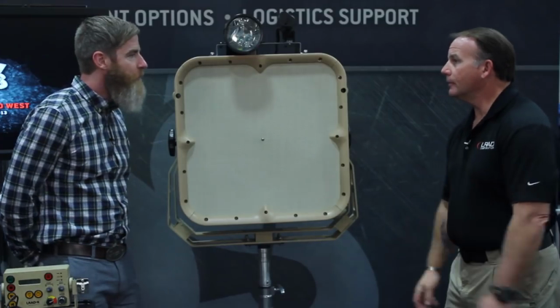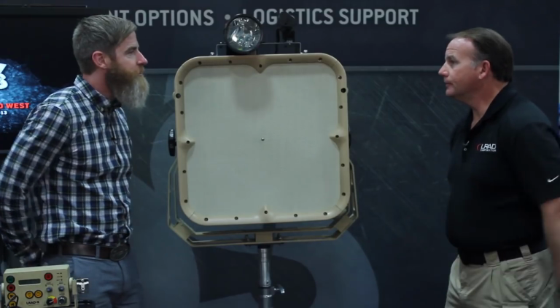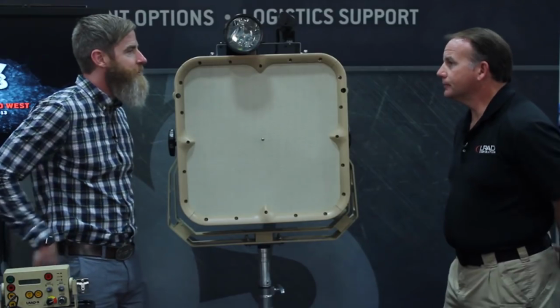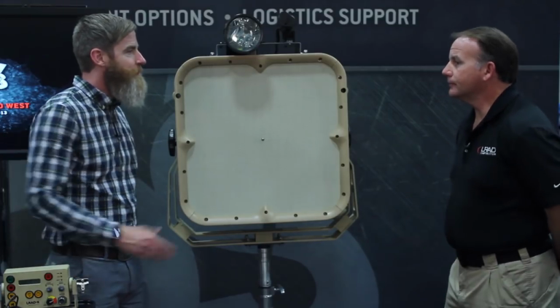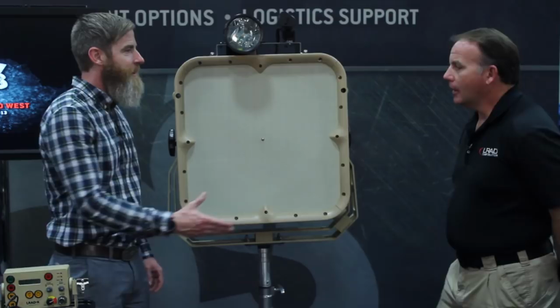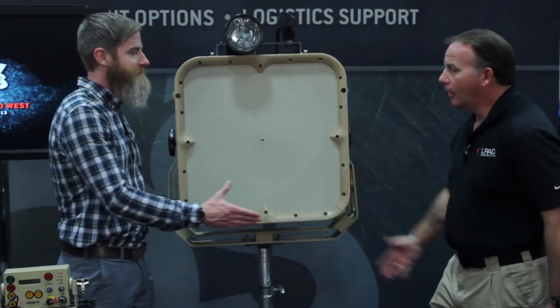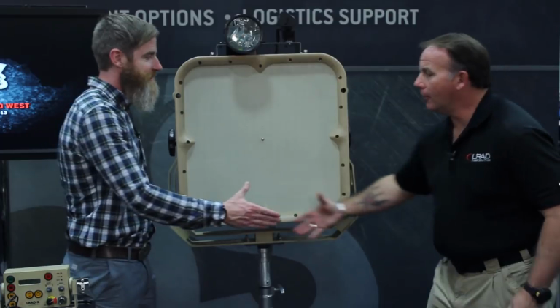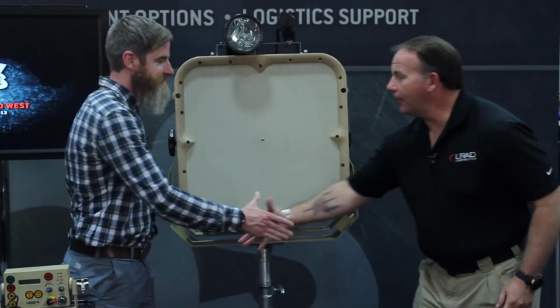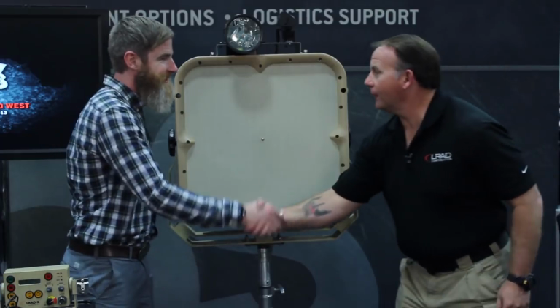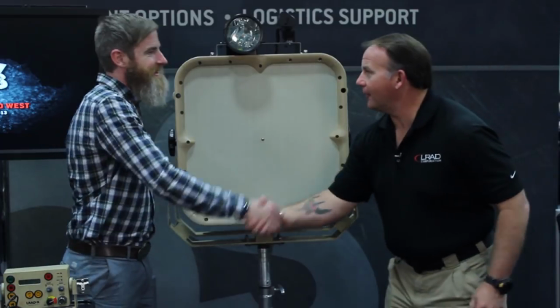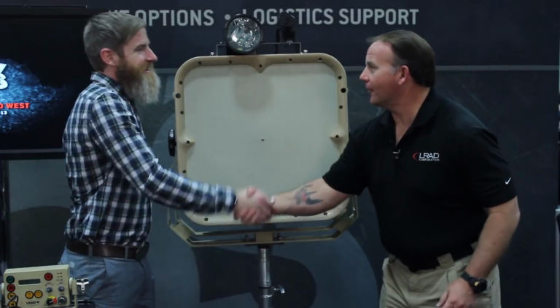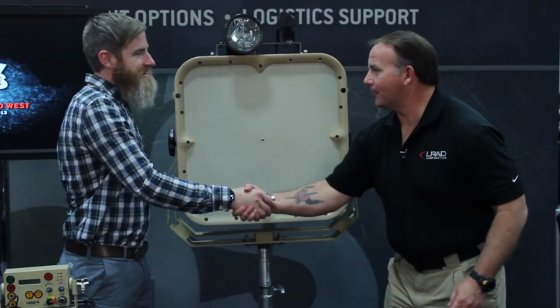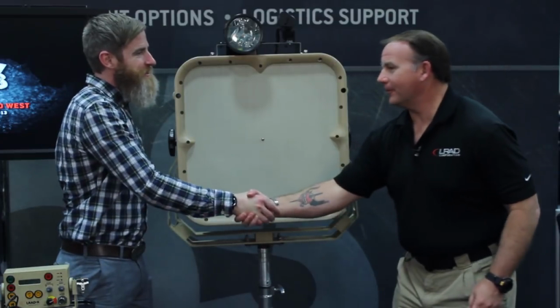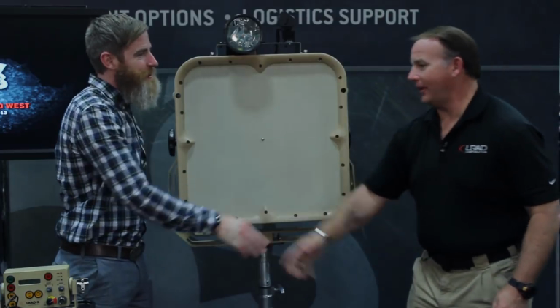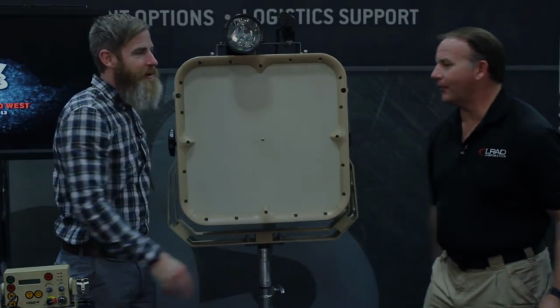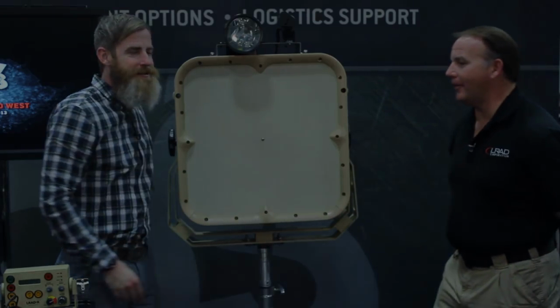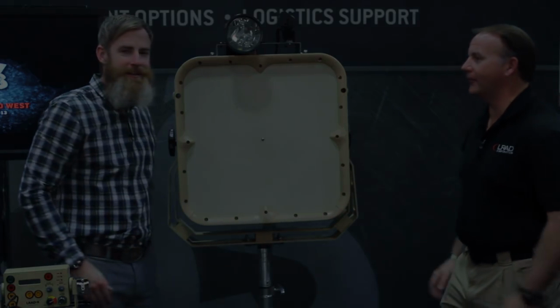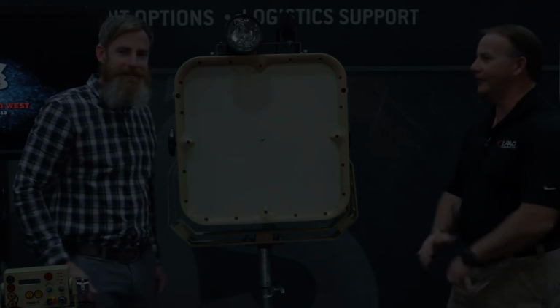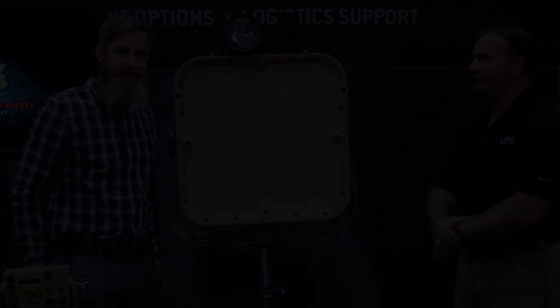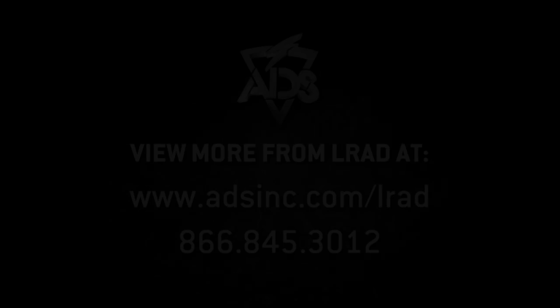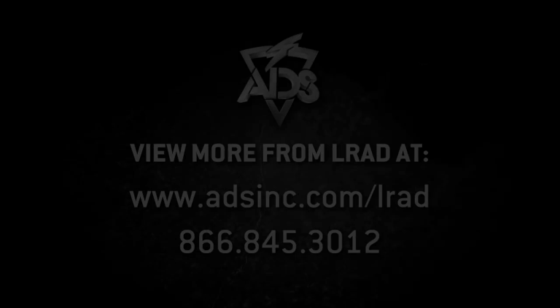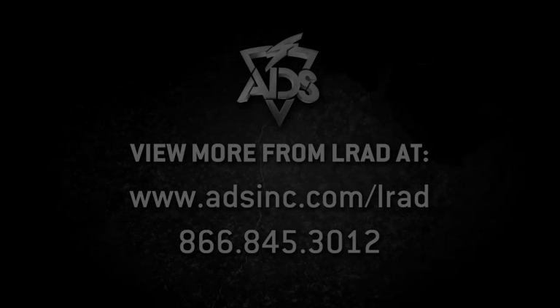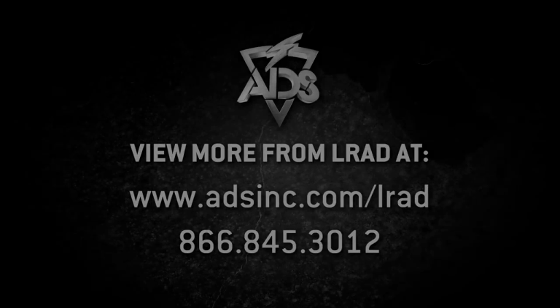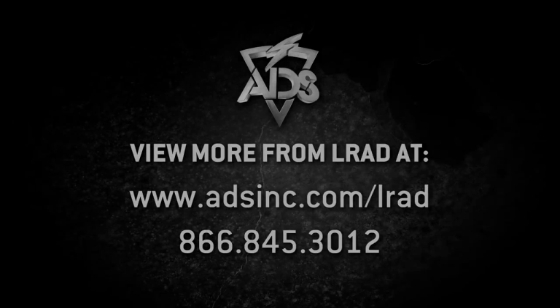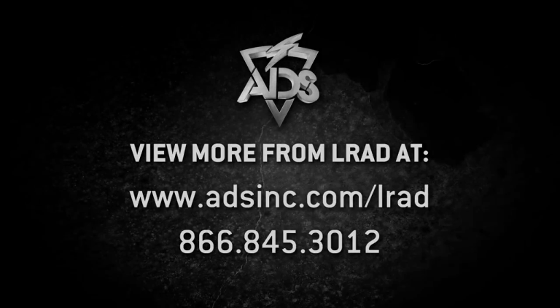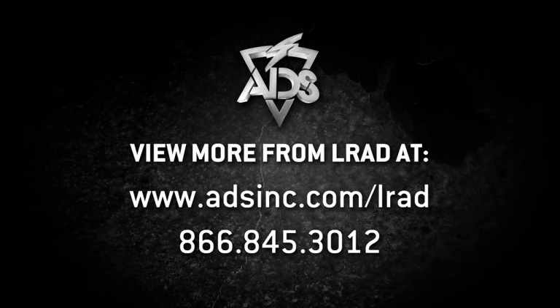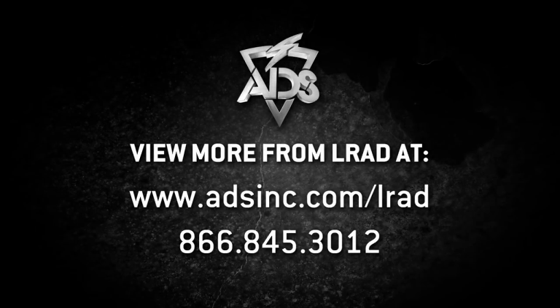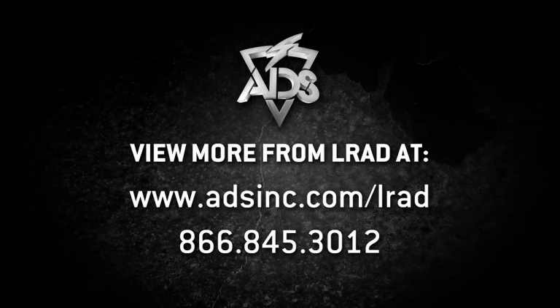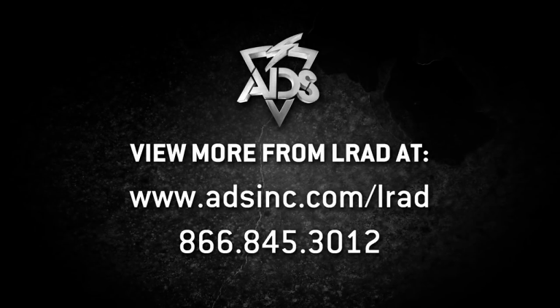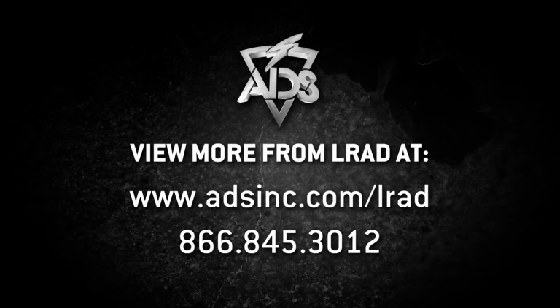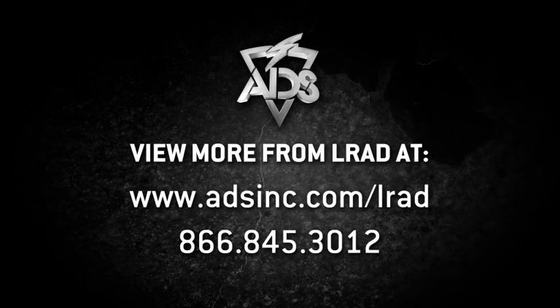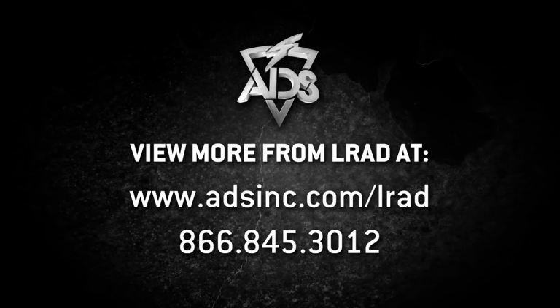I appreciate you coming by. Thanks a lot, sir. Thank you very much for having us.